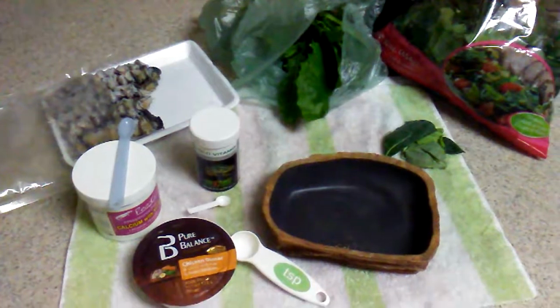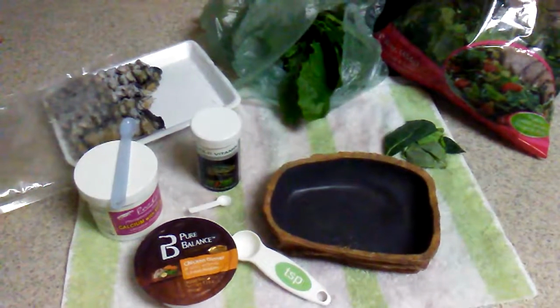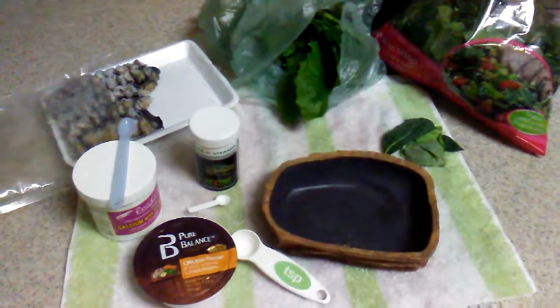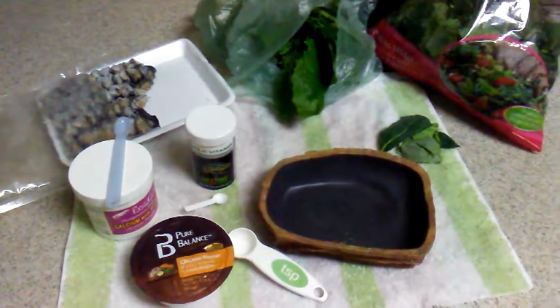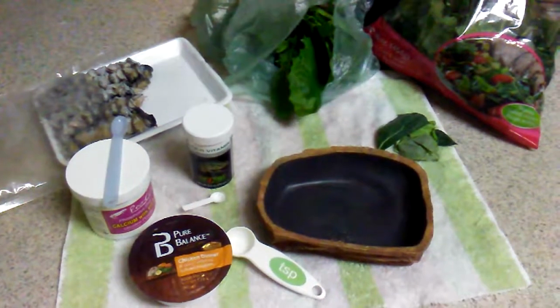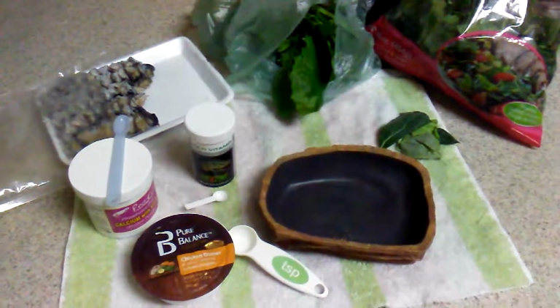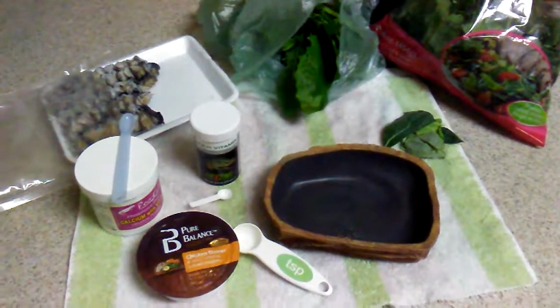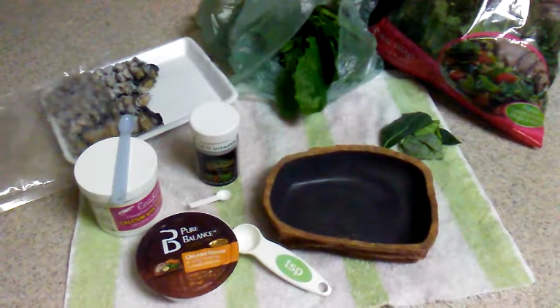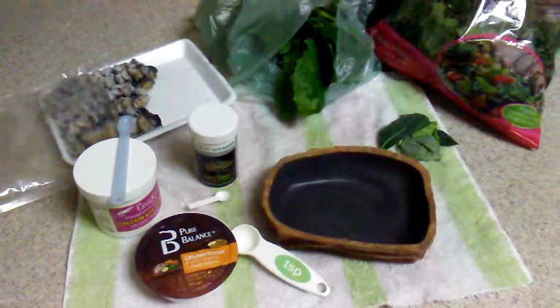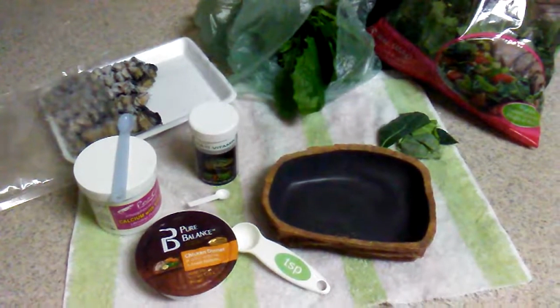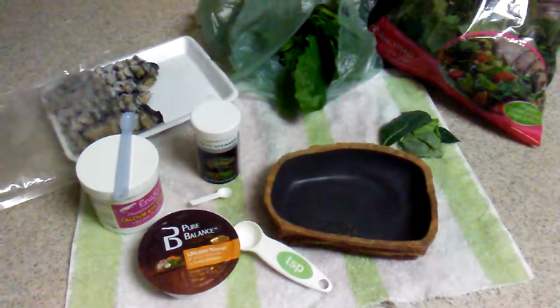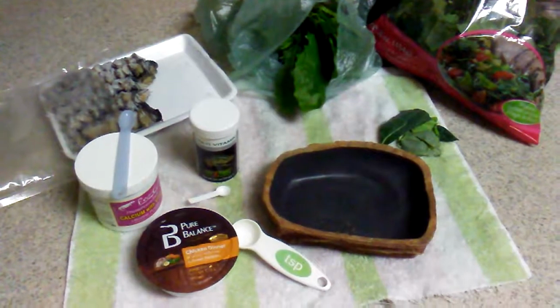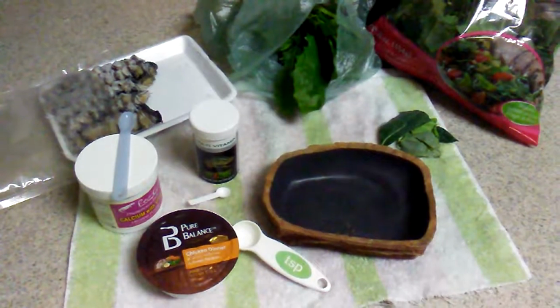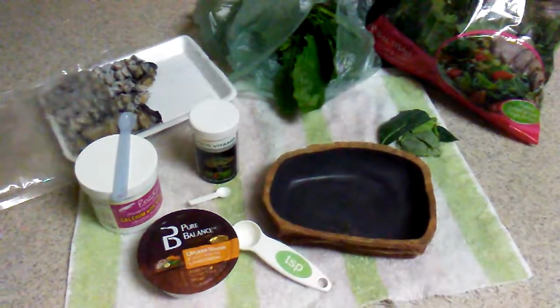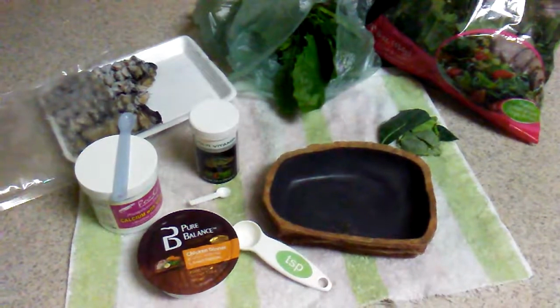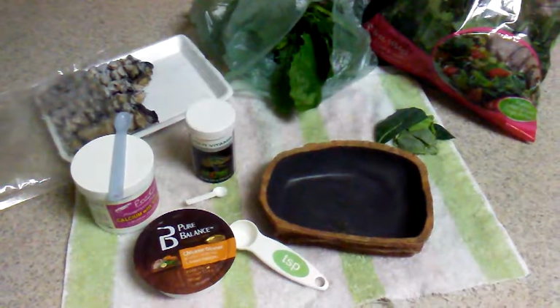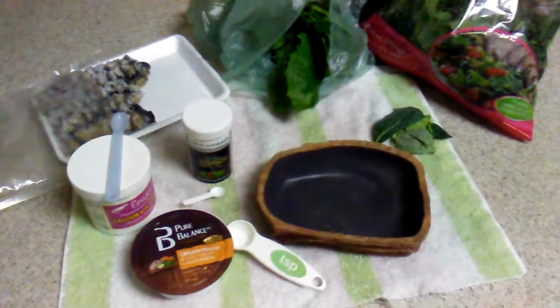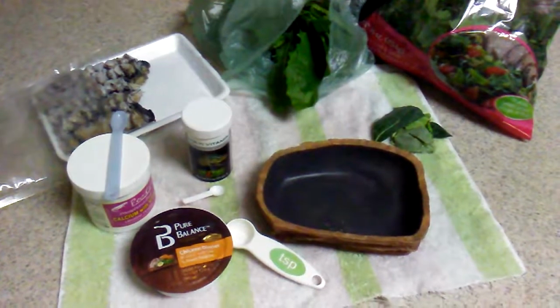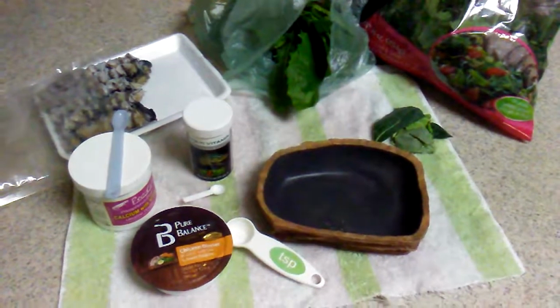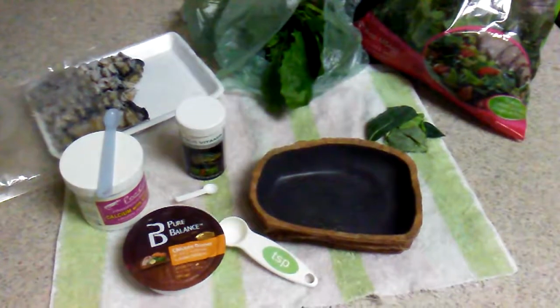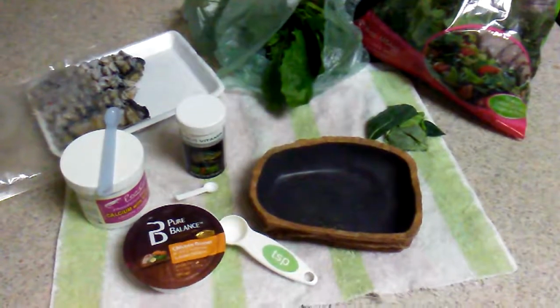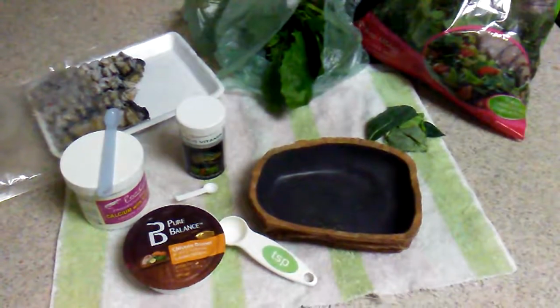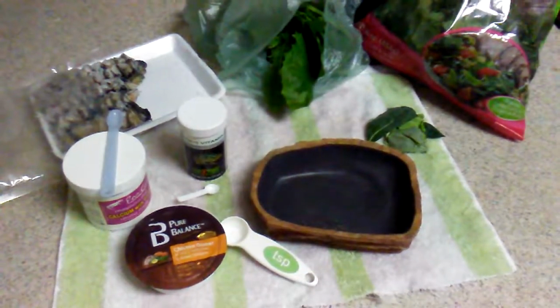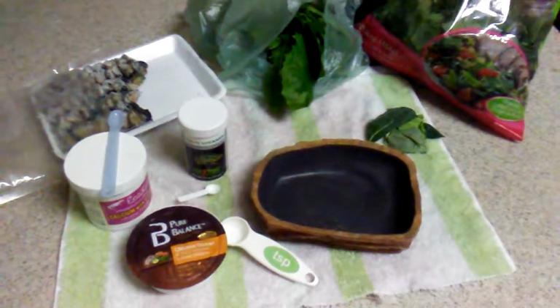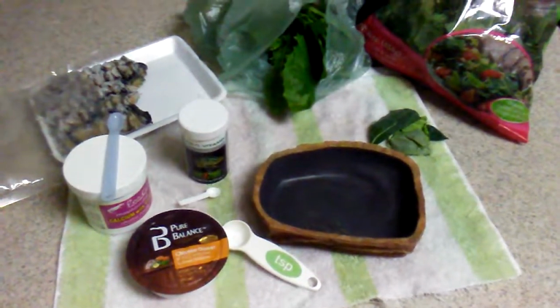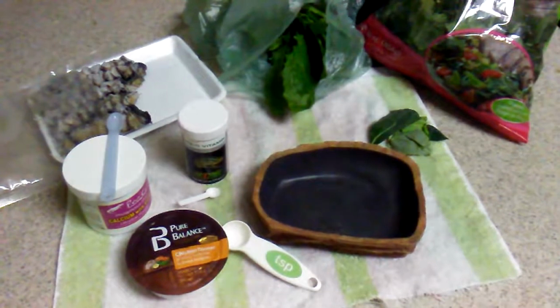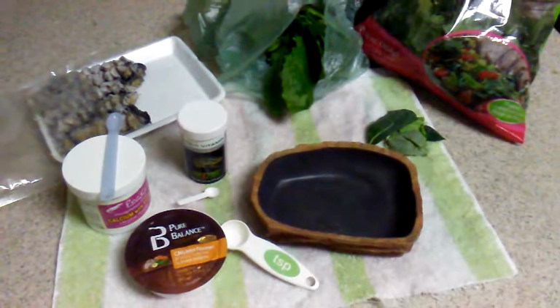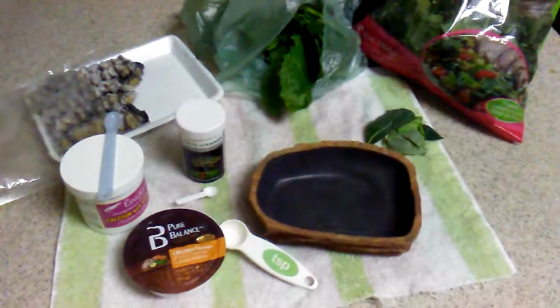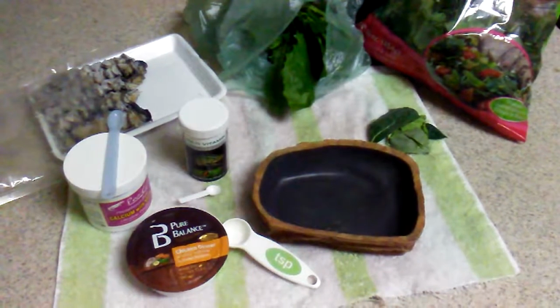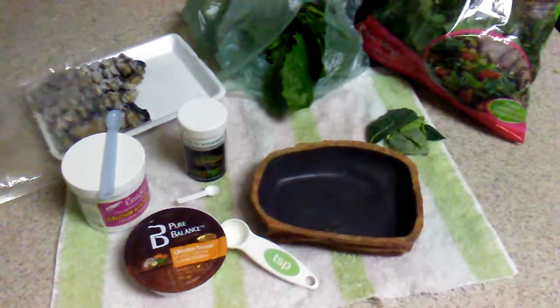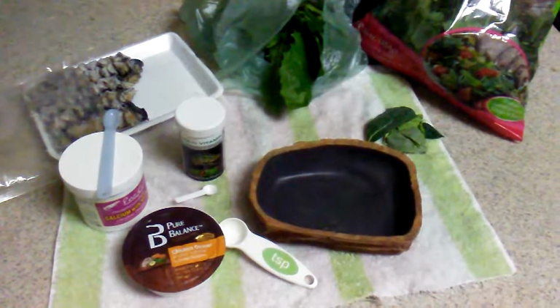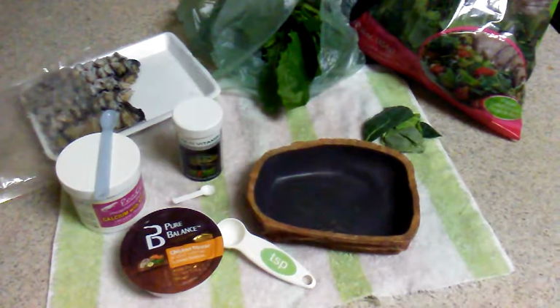Hi guys, this is my video on how to make food for an adult blue tongue skink.